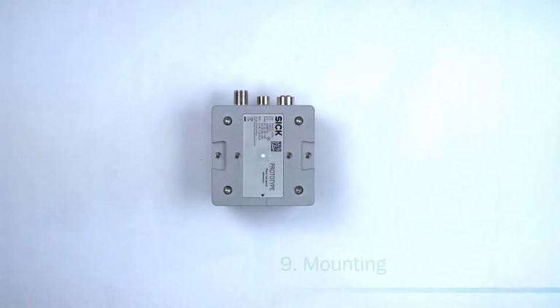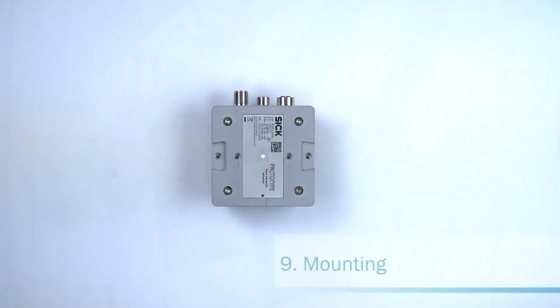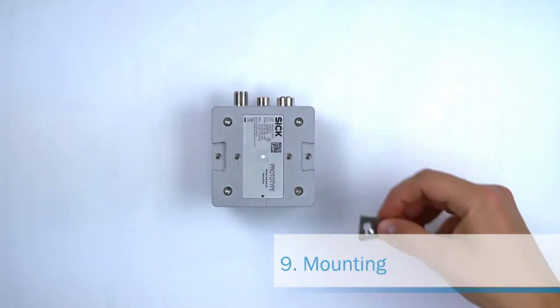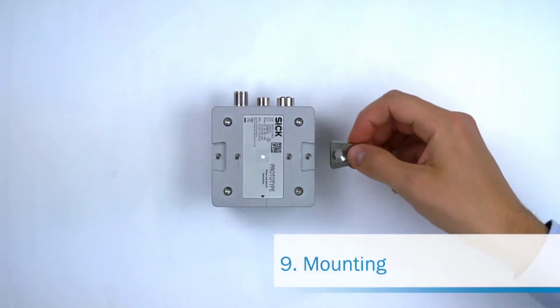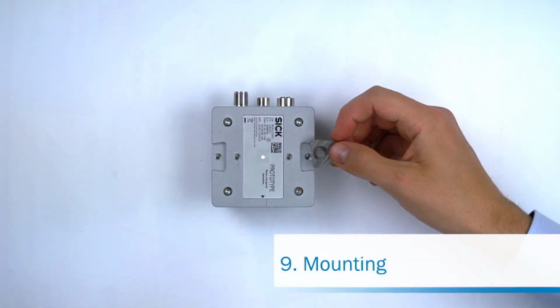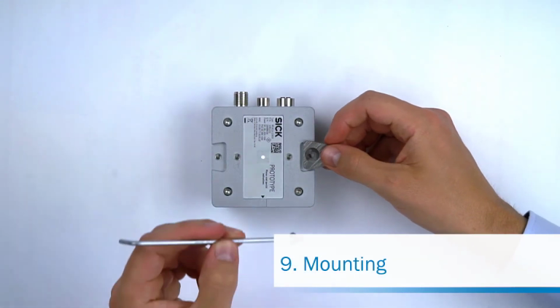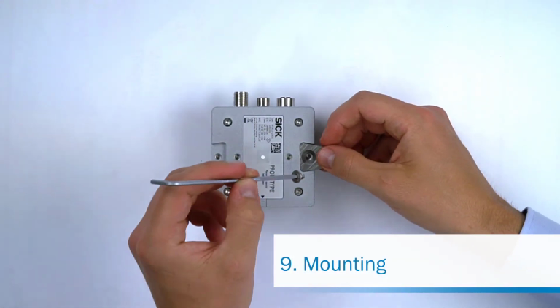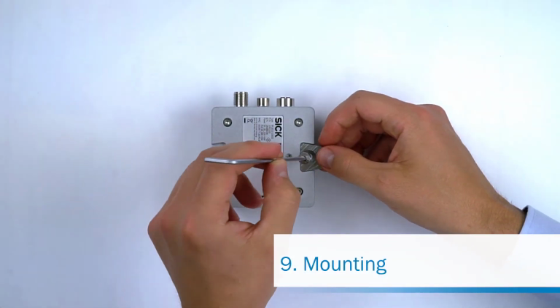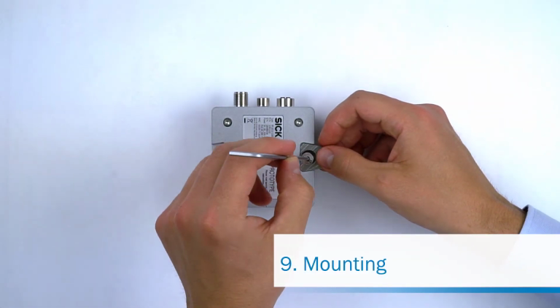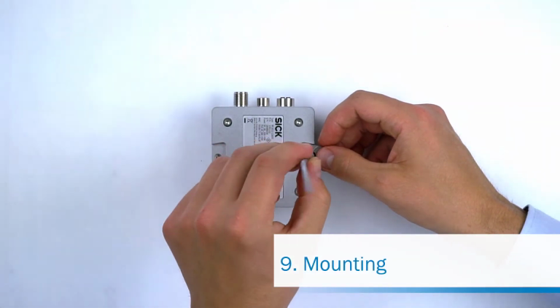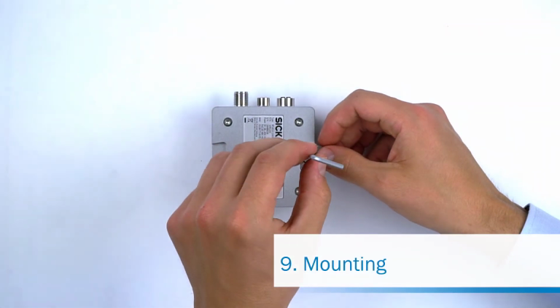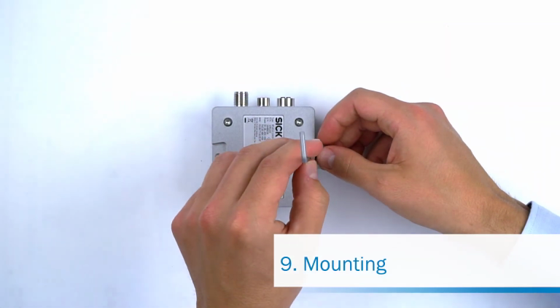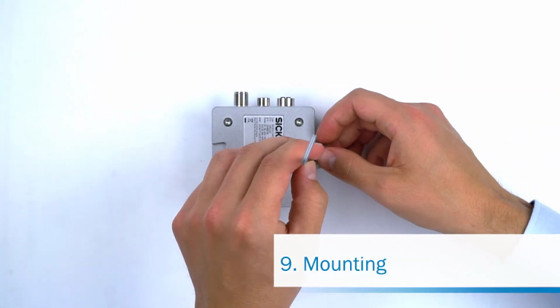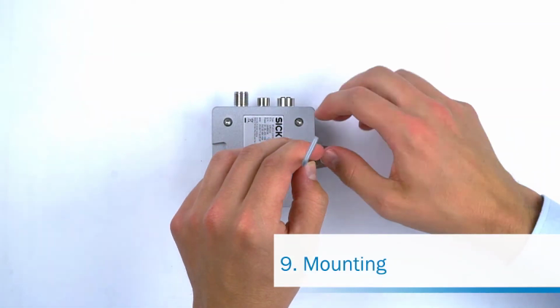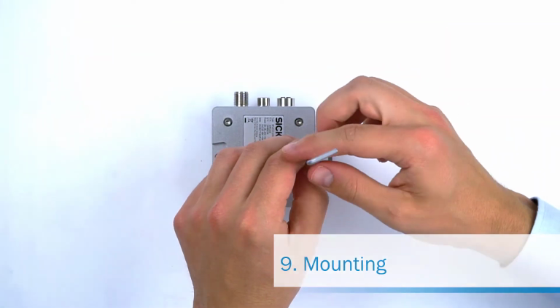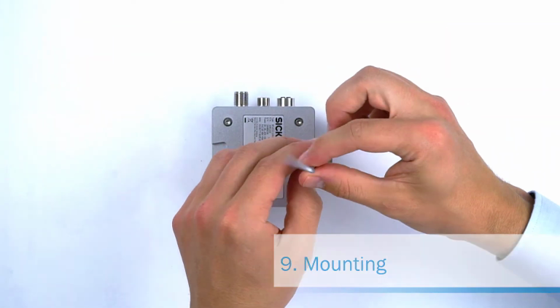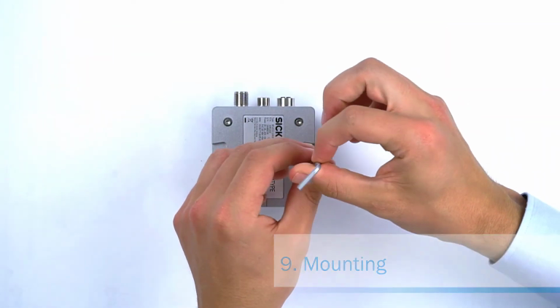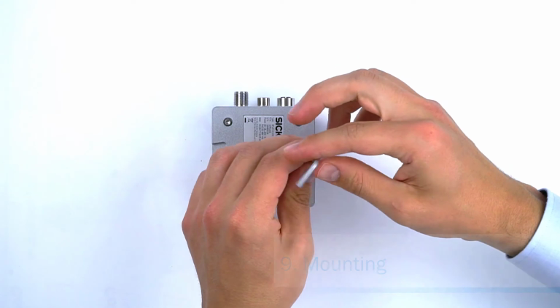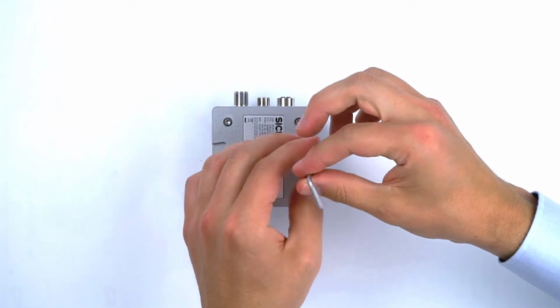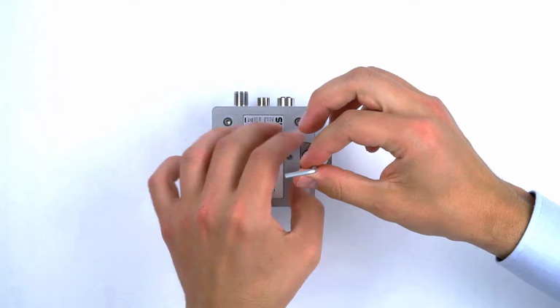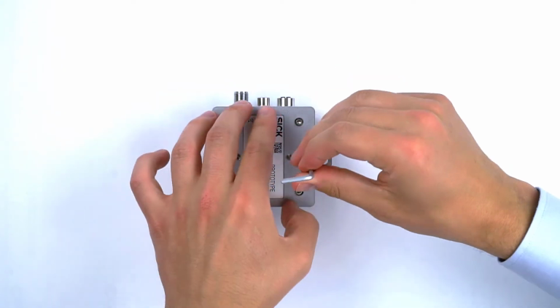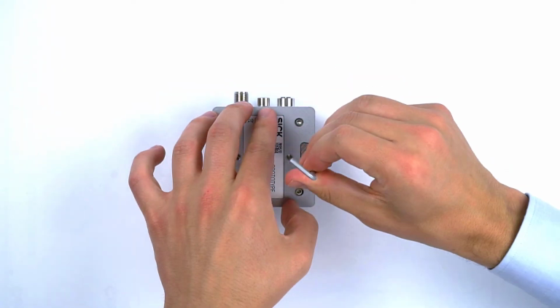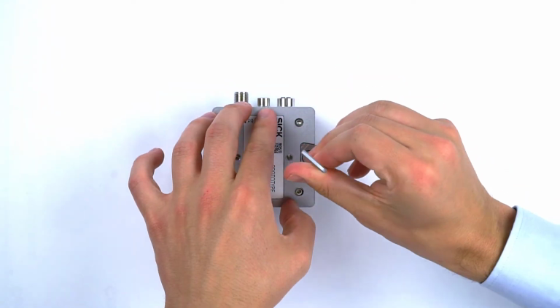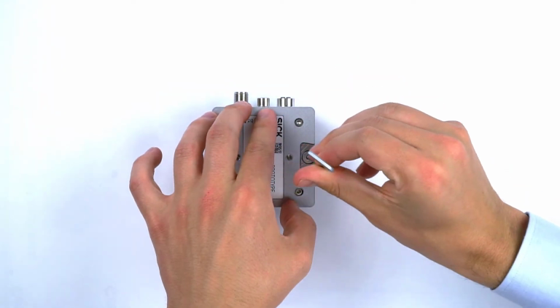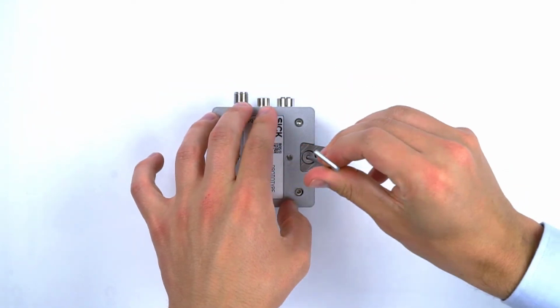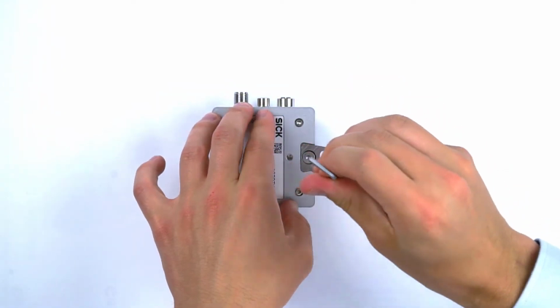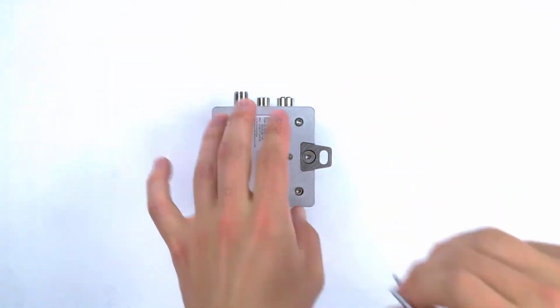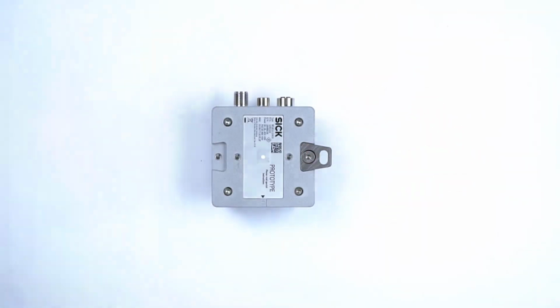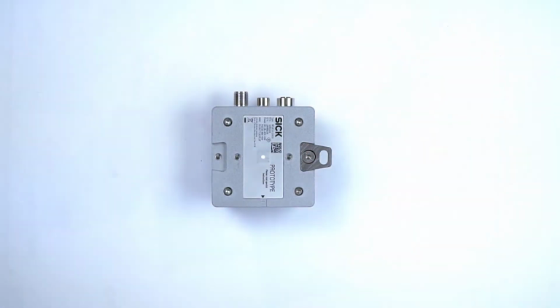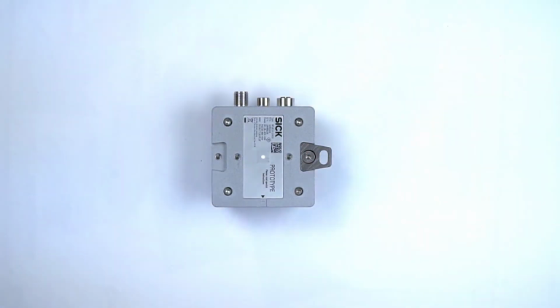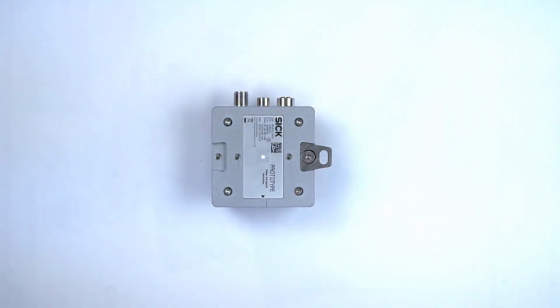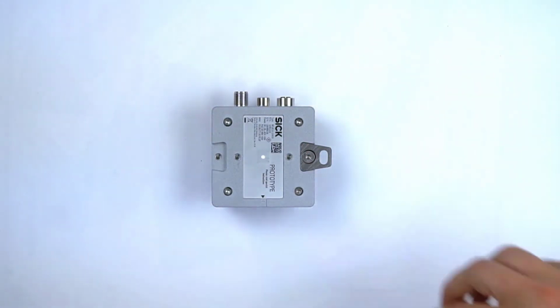The RFU-610 can be mounted by two screws from the back side or via the two mounting brackets from the front side.